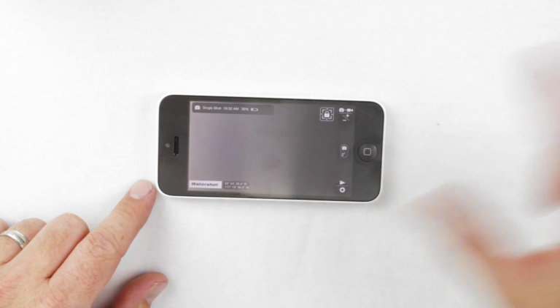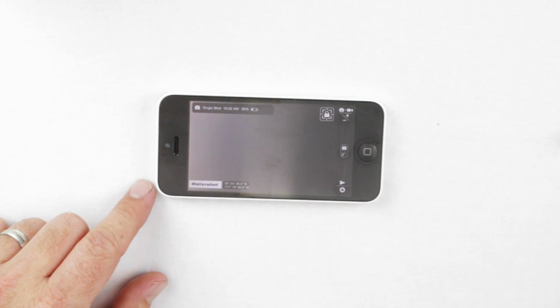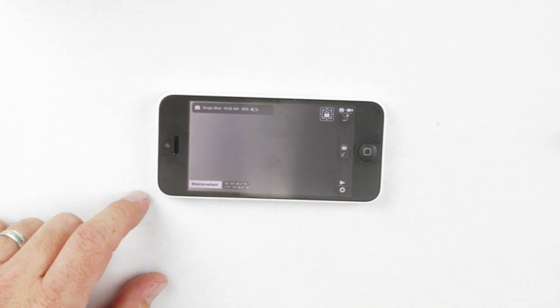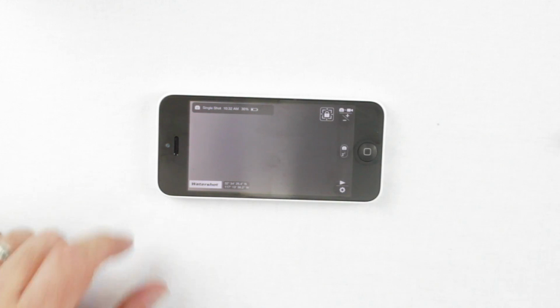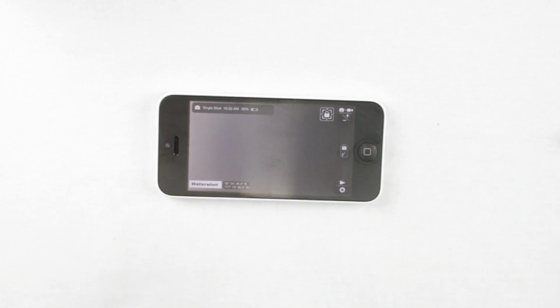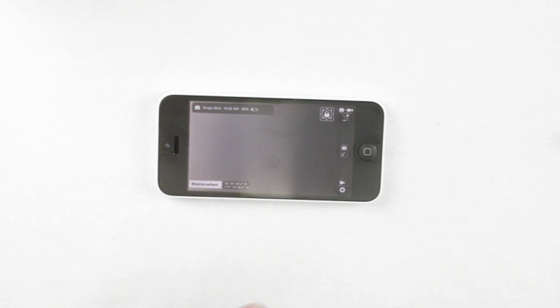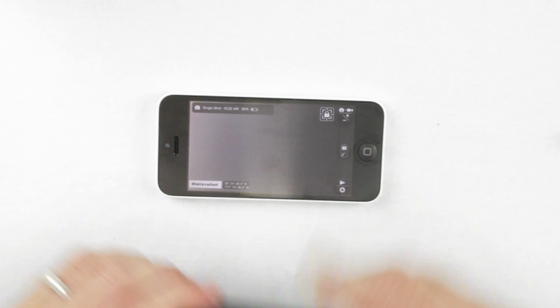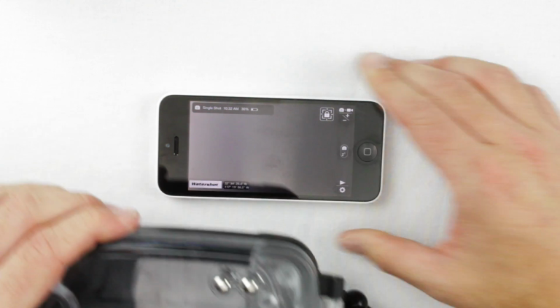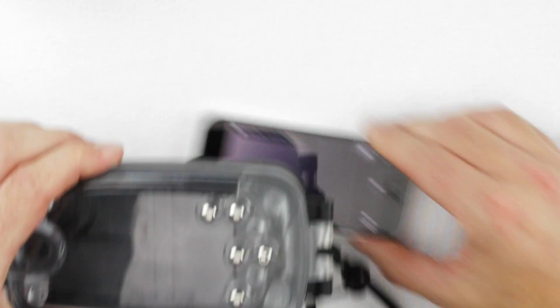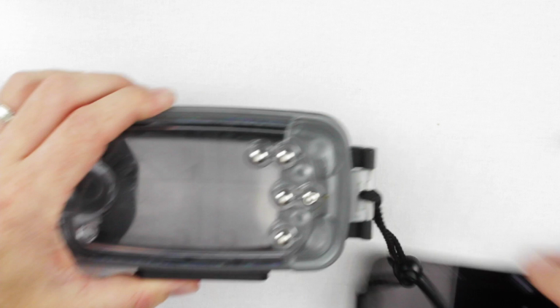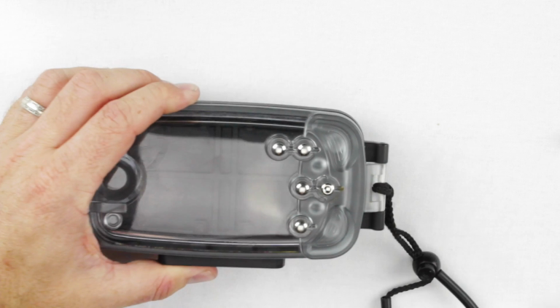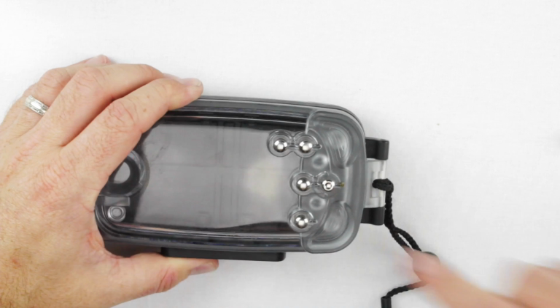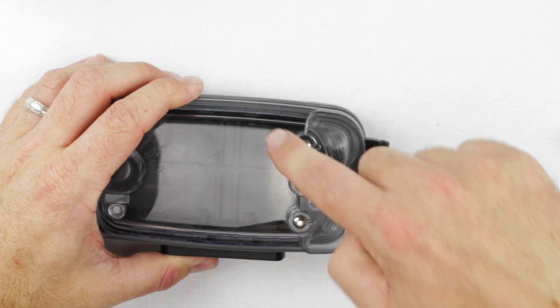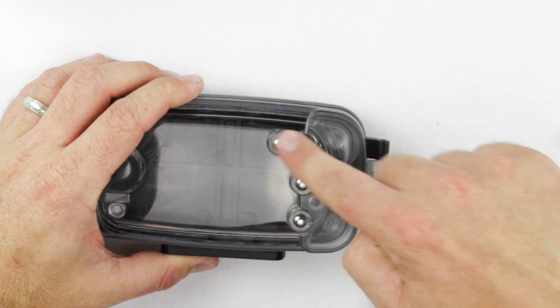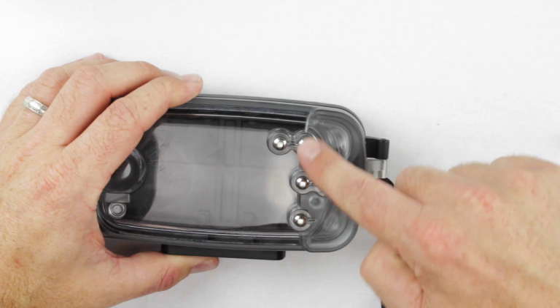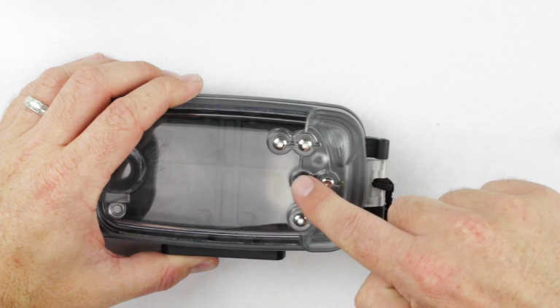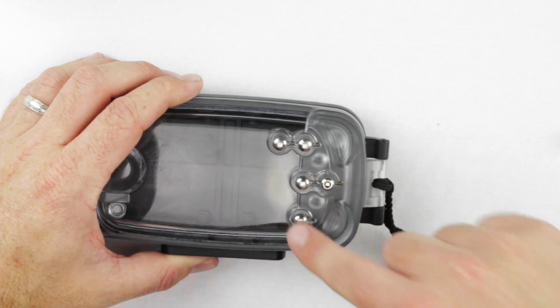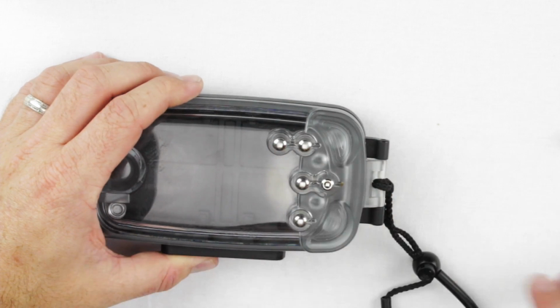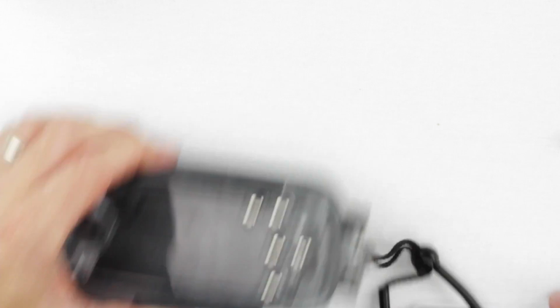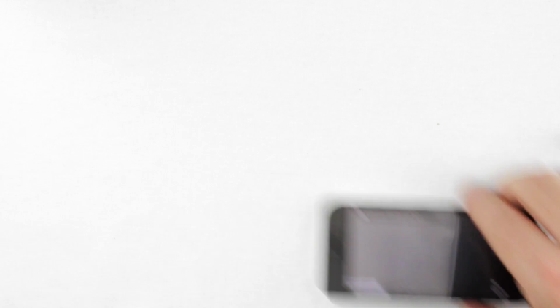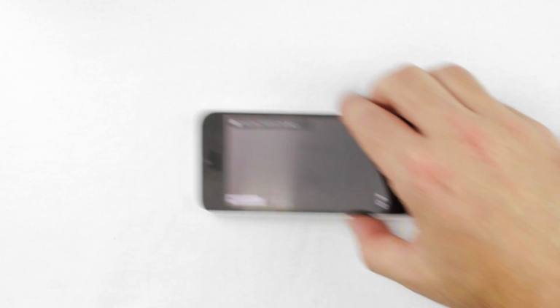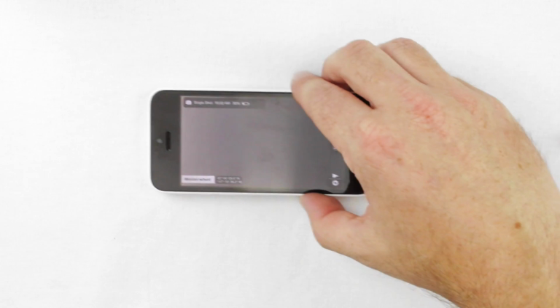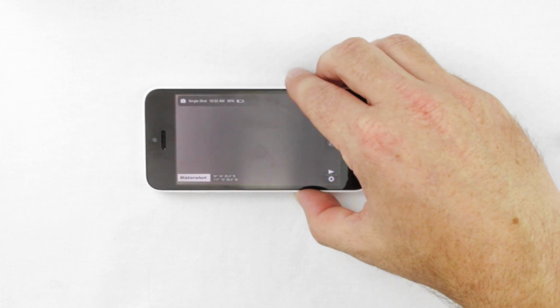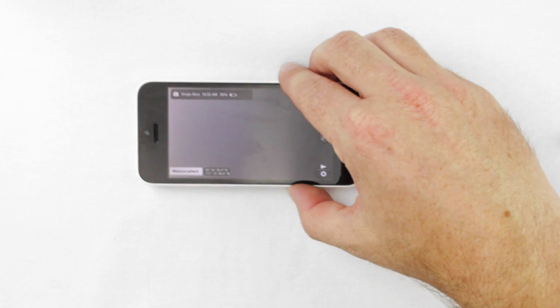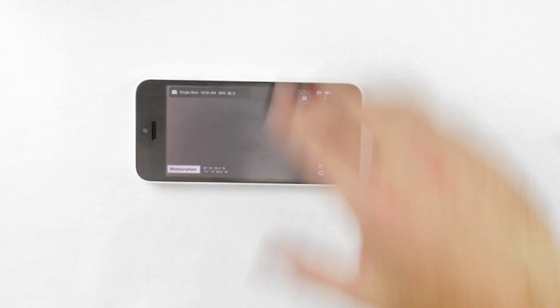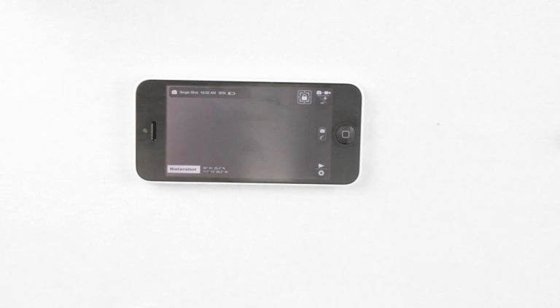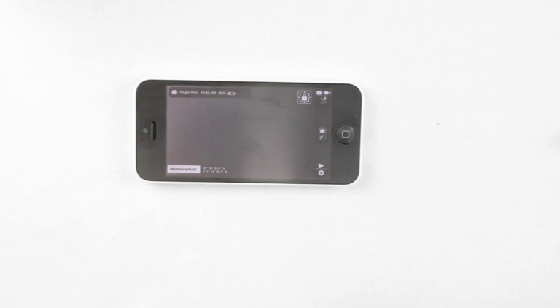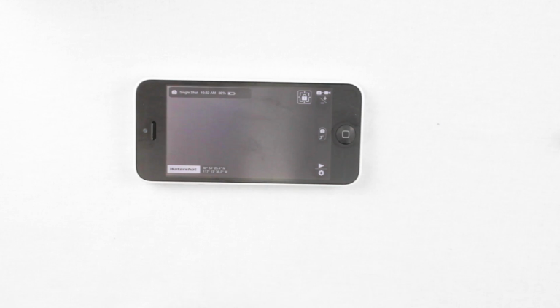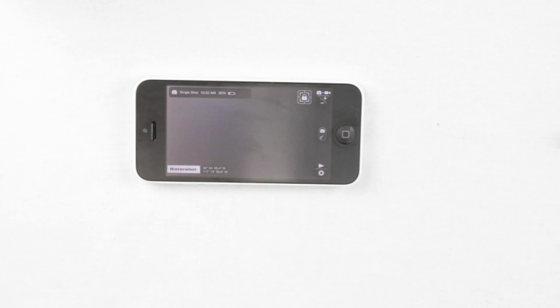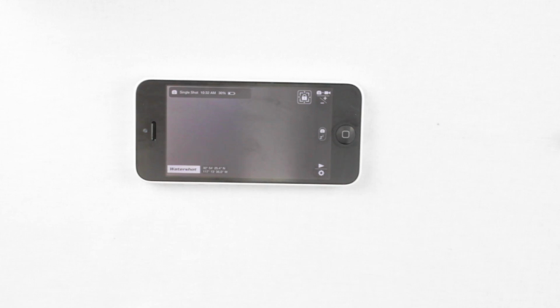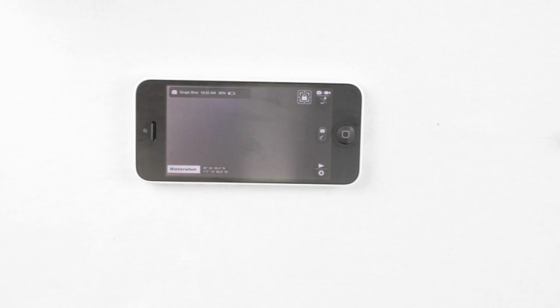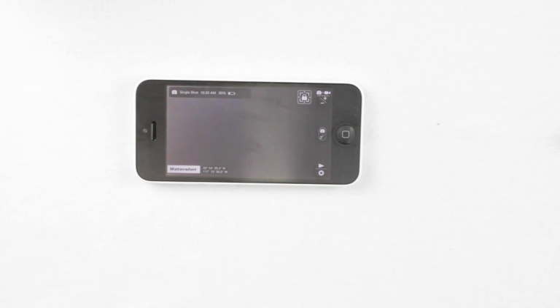These four icons line up with the four main buttons on your housing — one, two, three, four. Now we'll talk through what each of those buttons does.